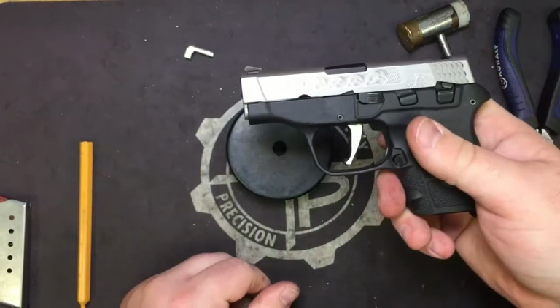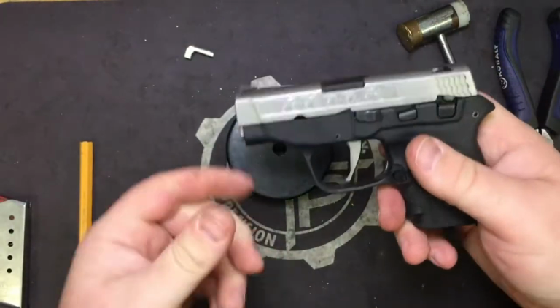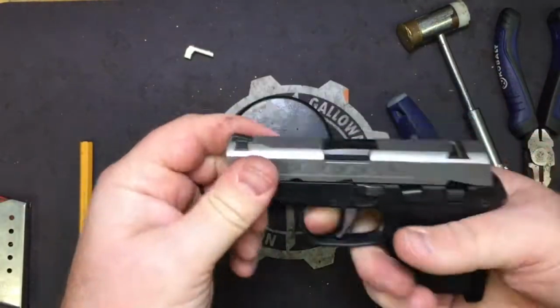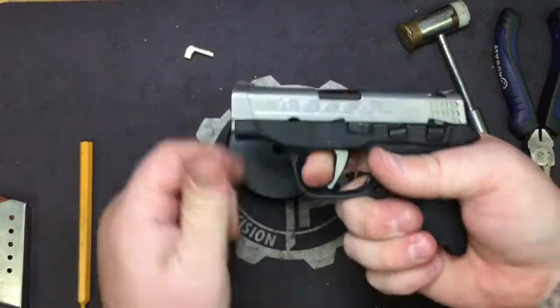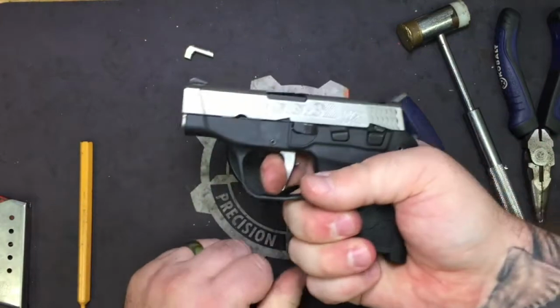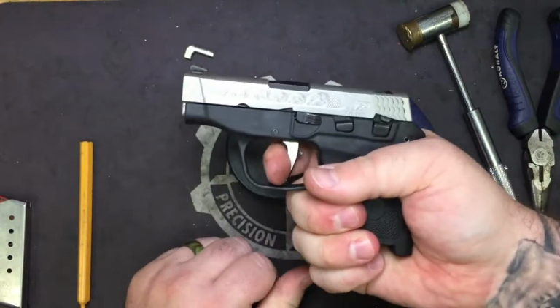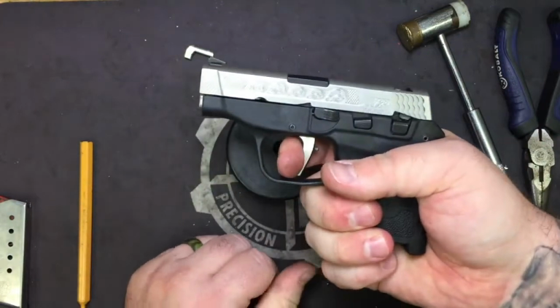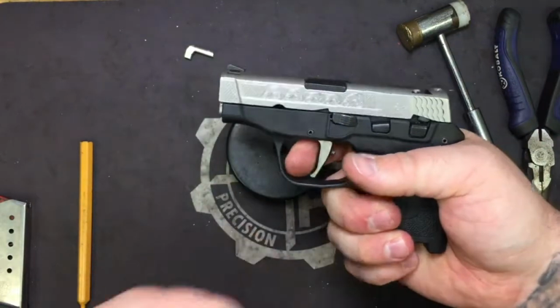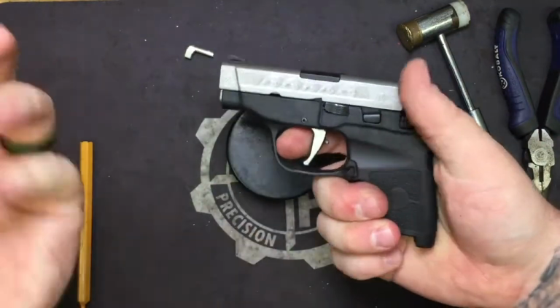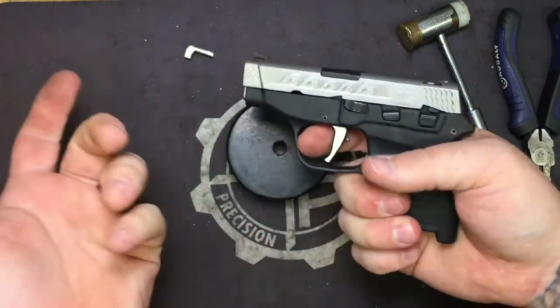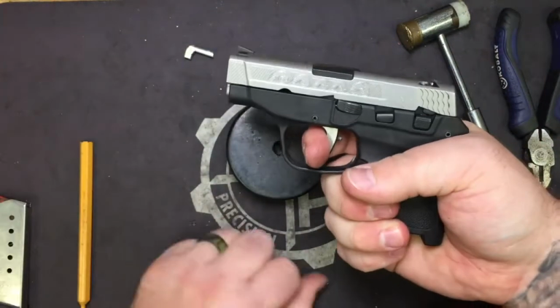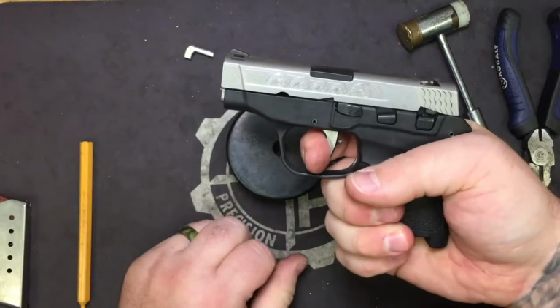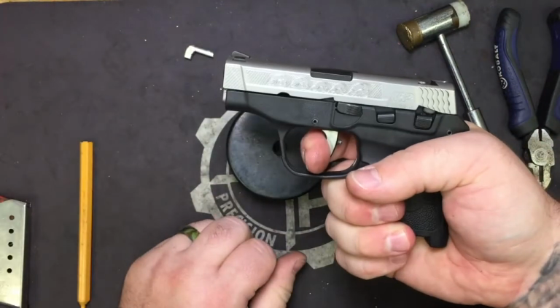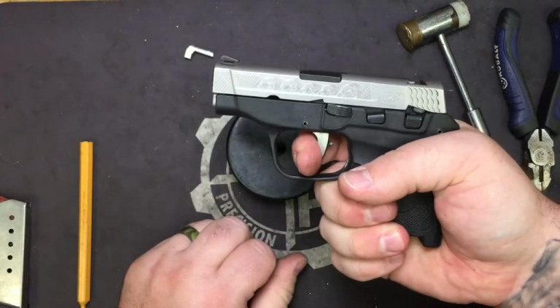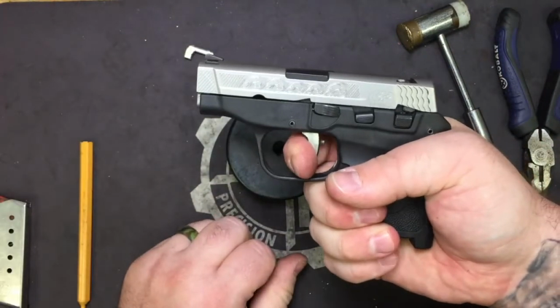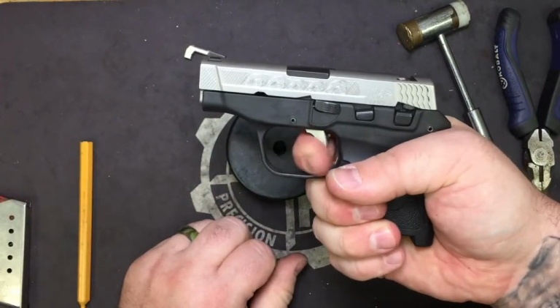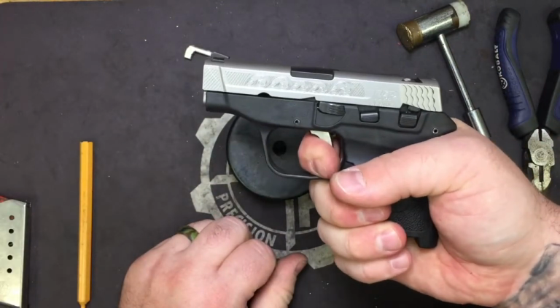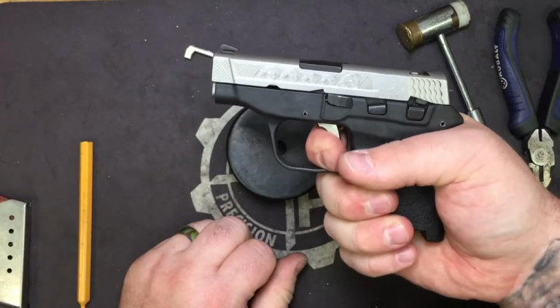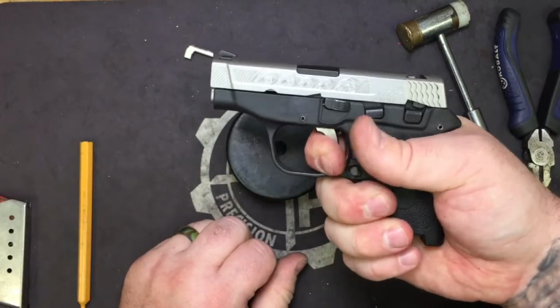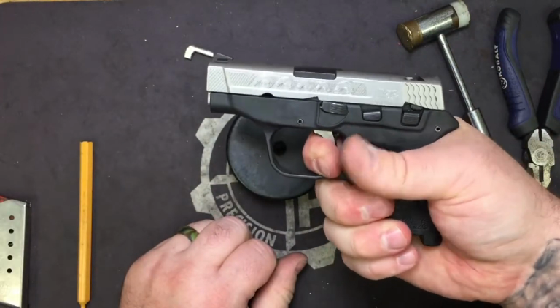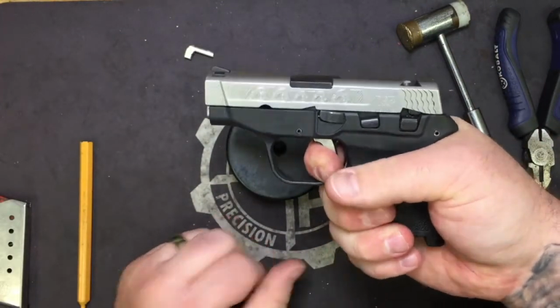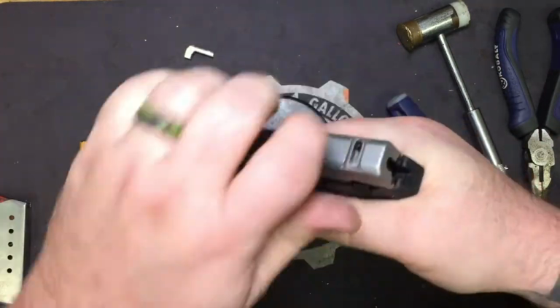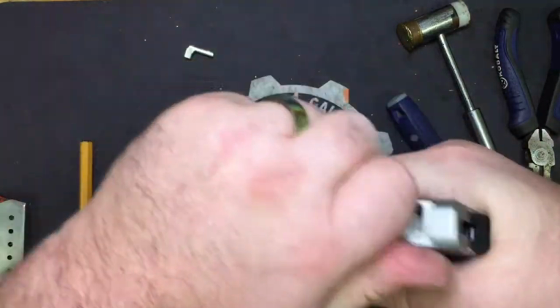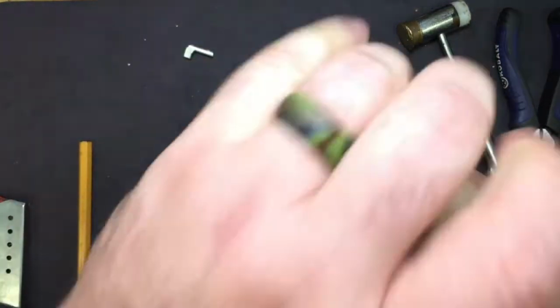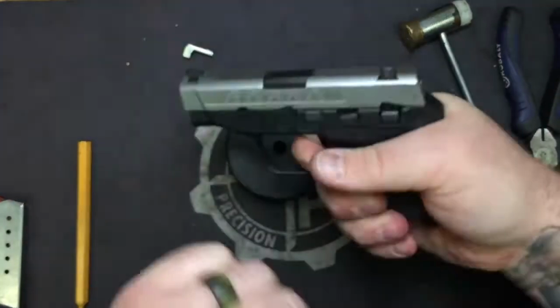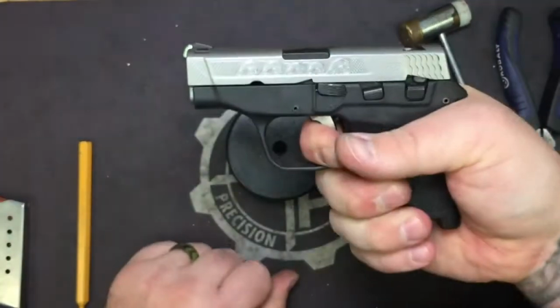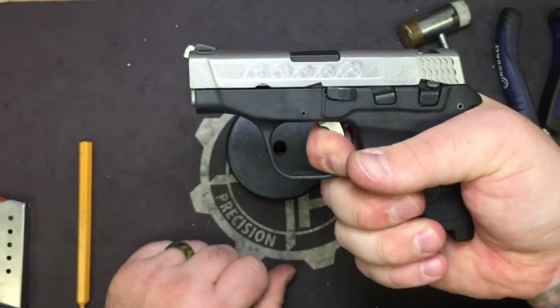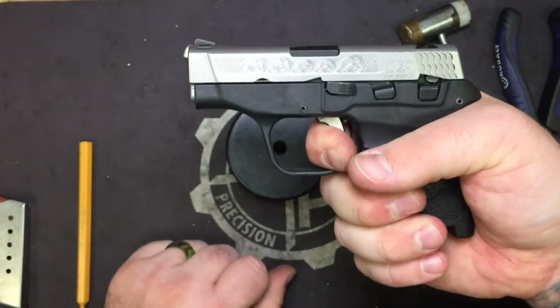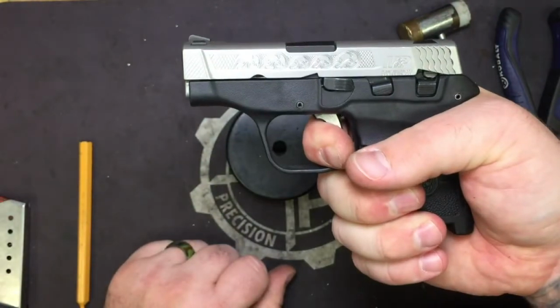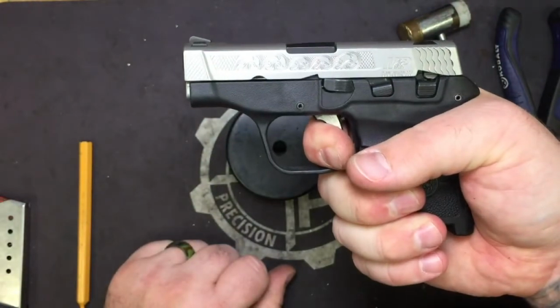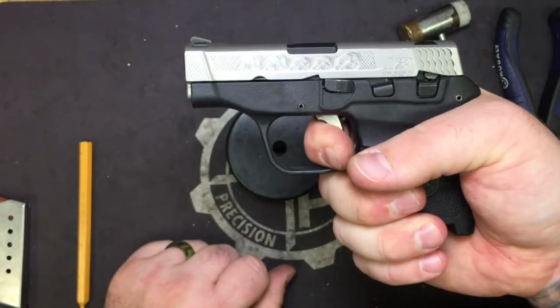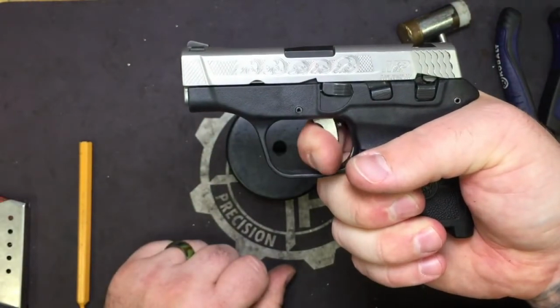Go ahead and do a function check to make sure everything is put back together correctly. Pull the trigger and hold it, rack it — you should get two reset clicks.